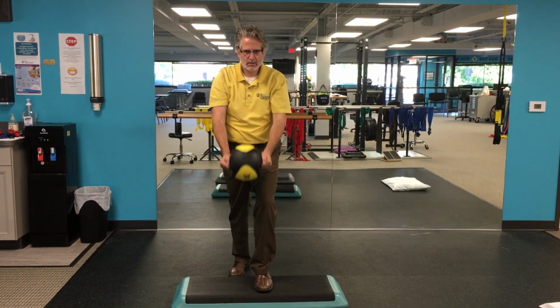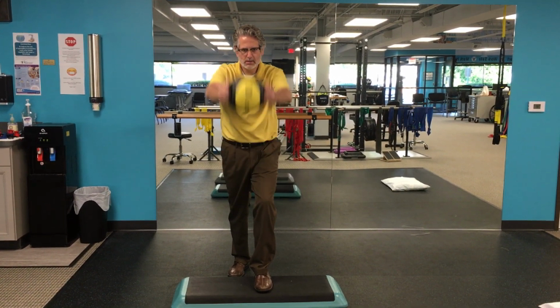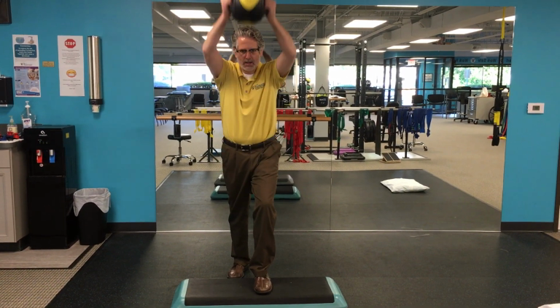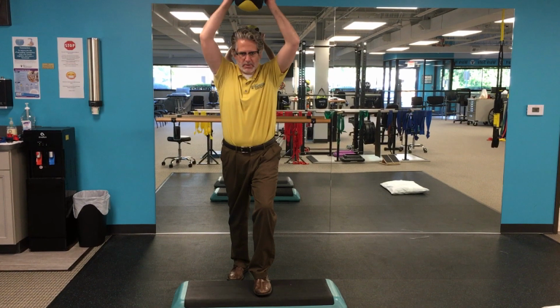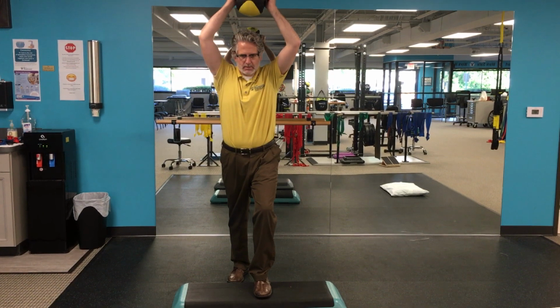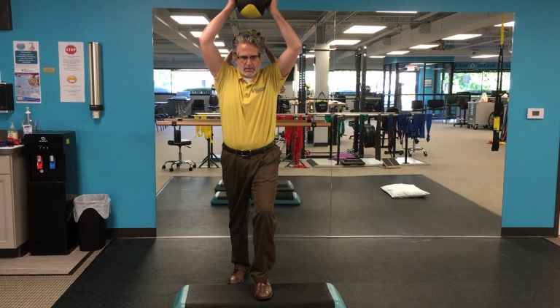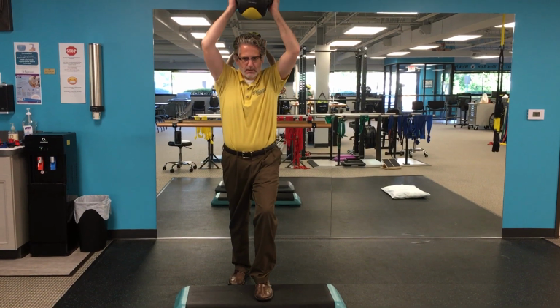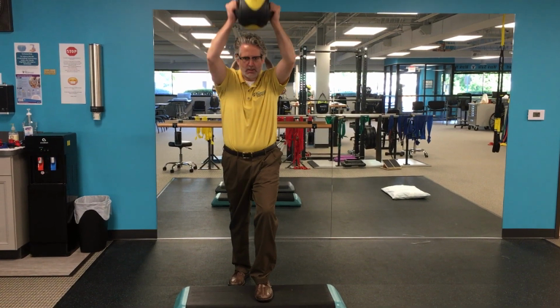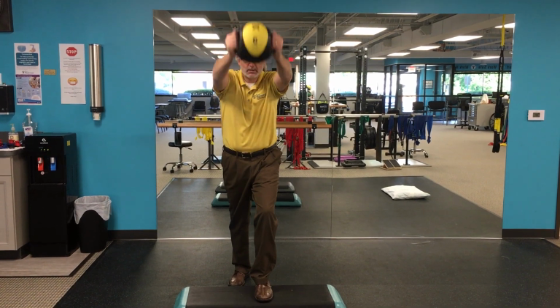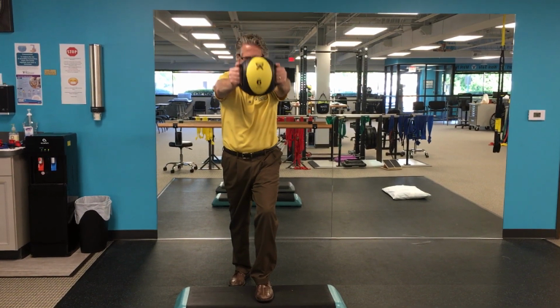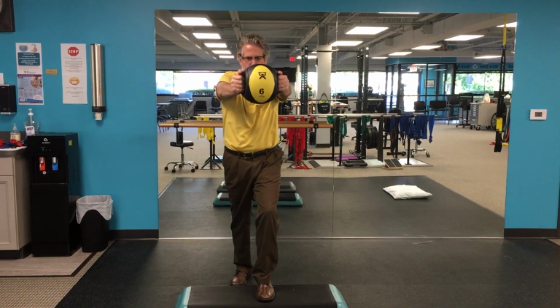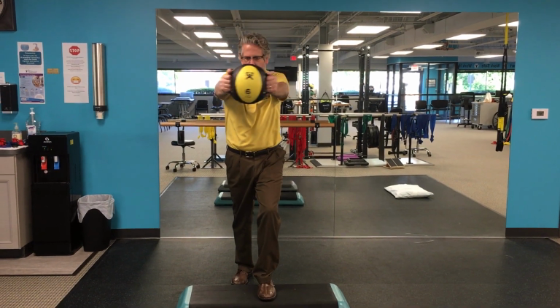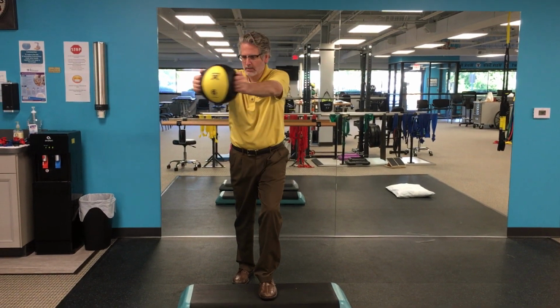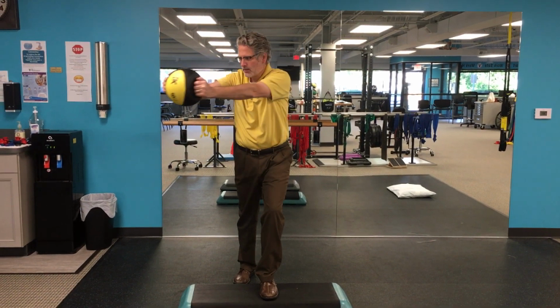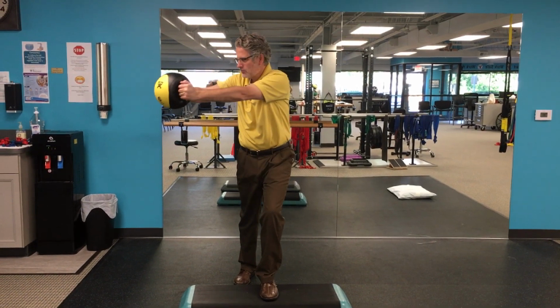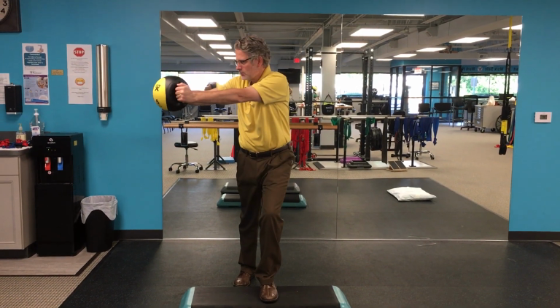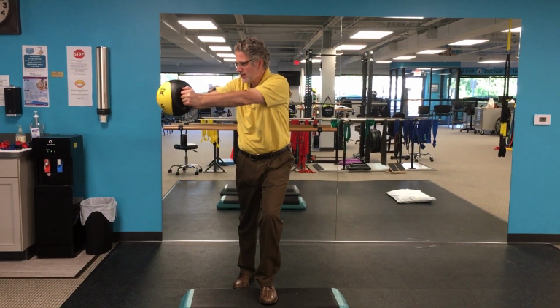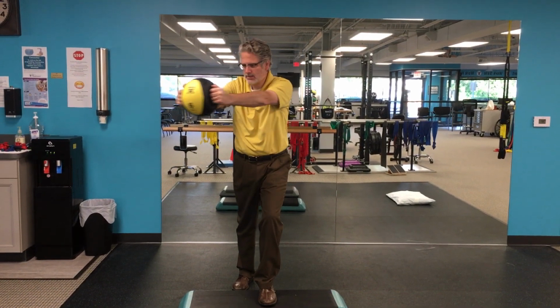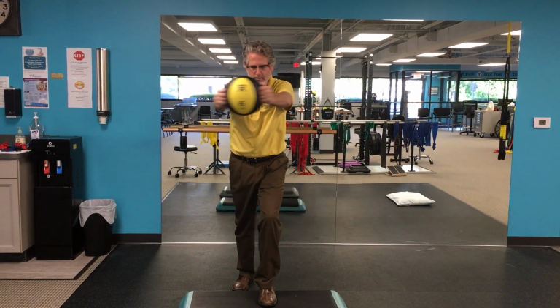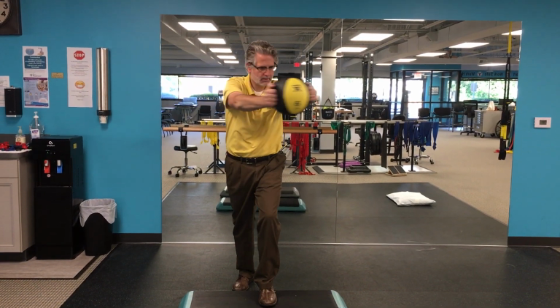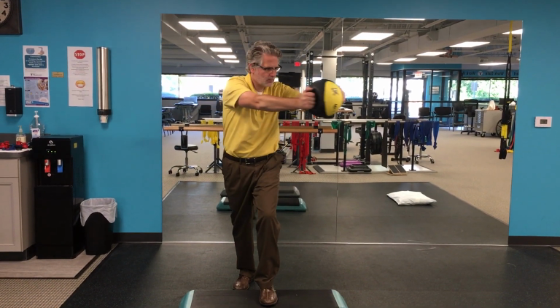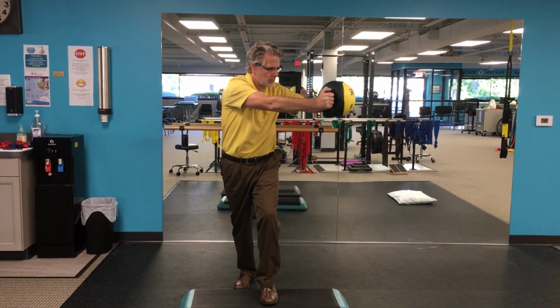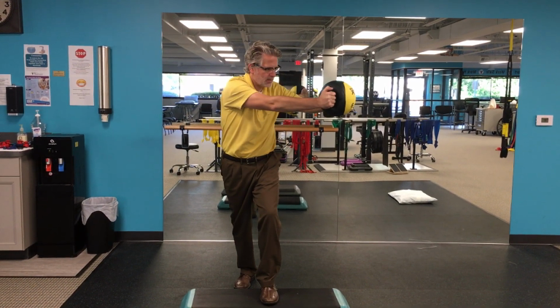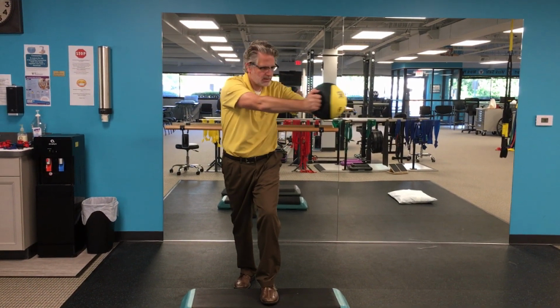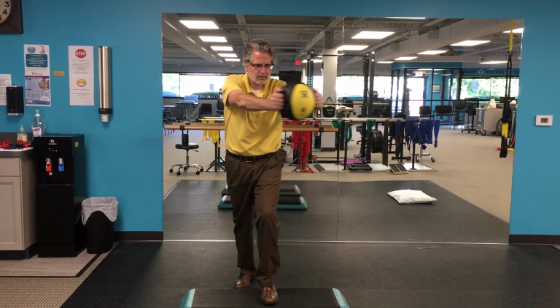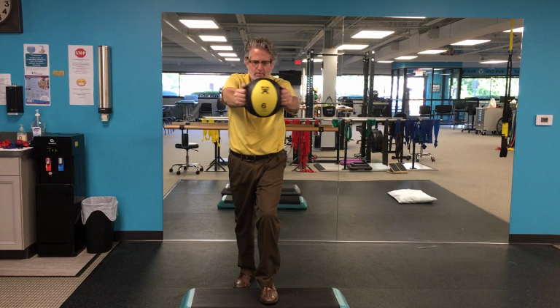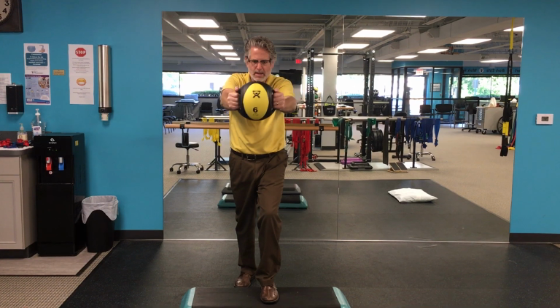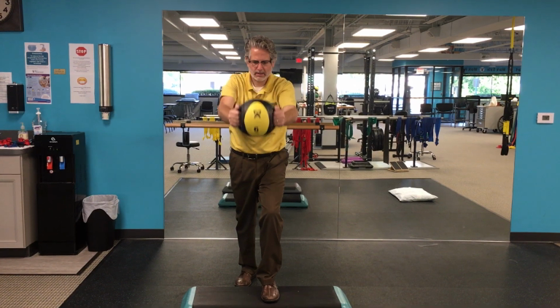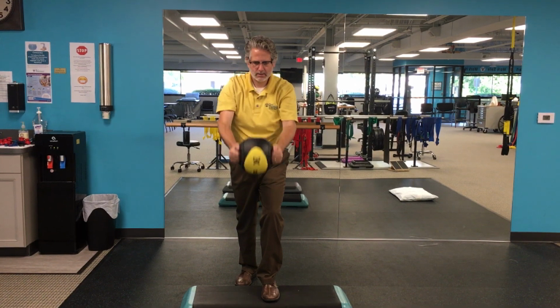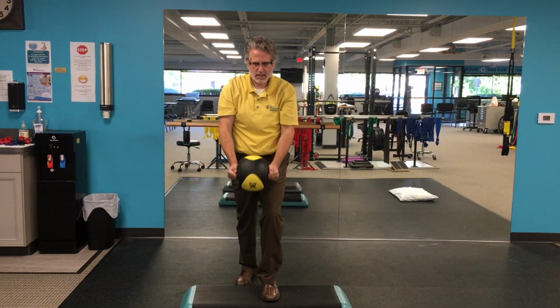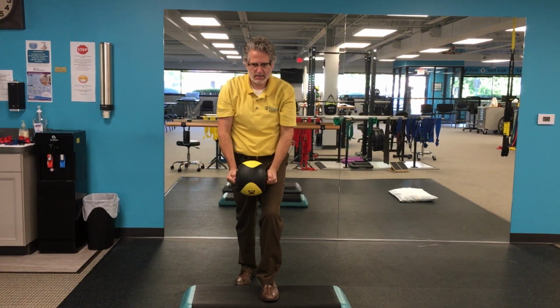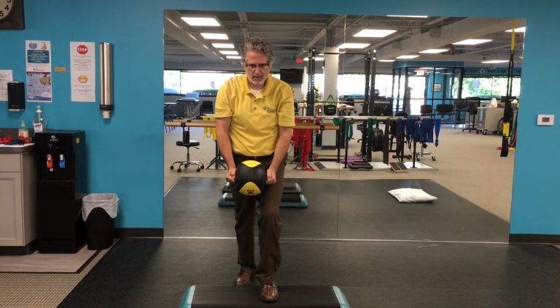And then repeat: up, shoulder, rotate, rotate, back and down.